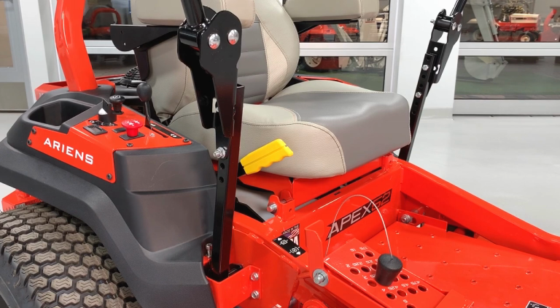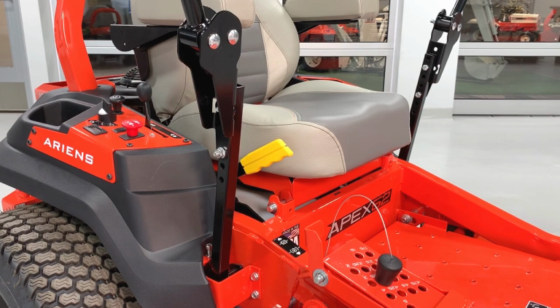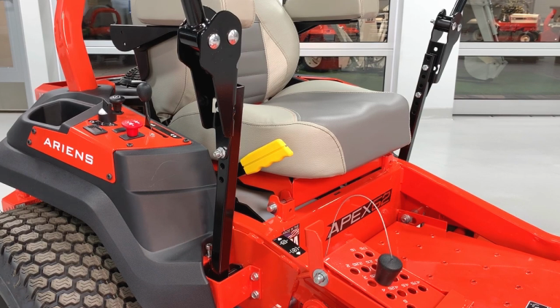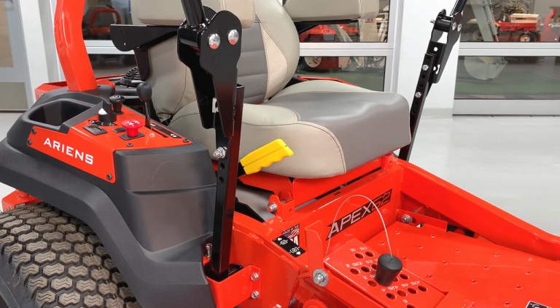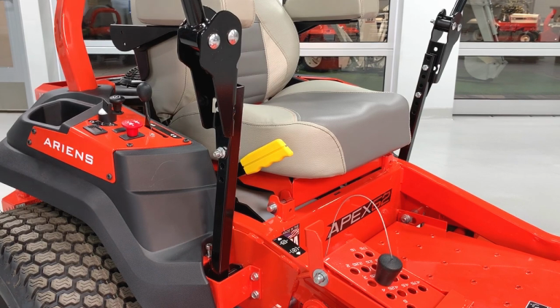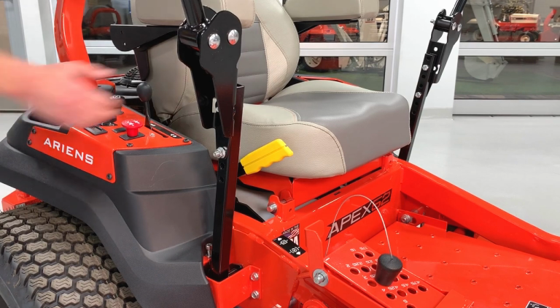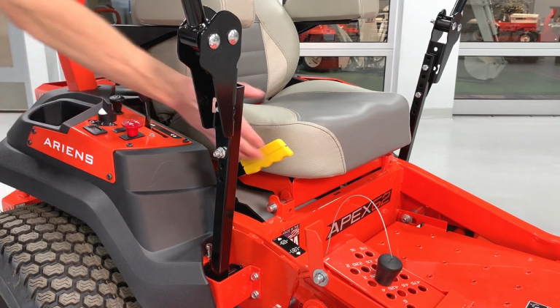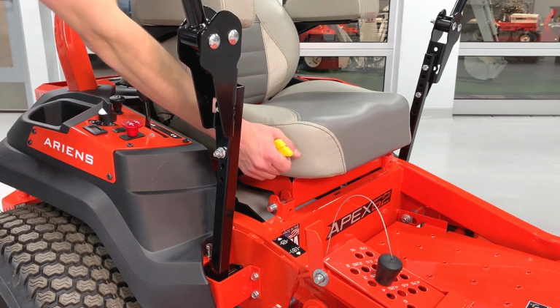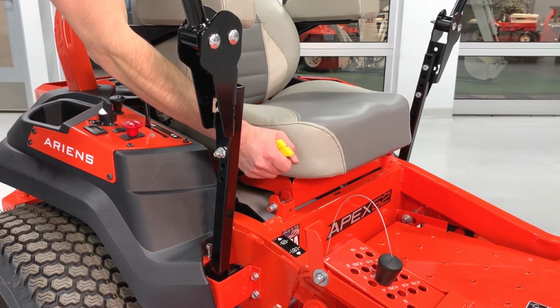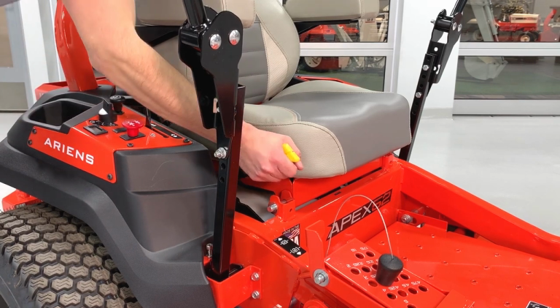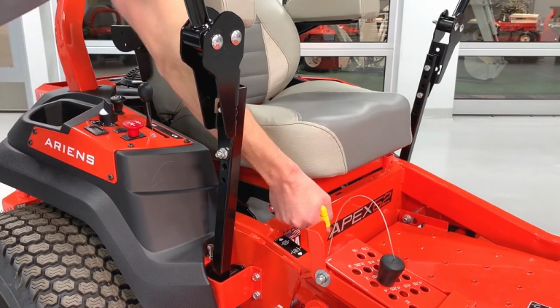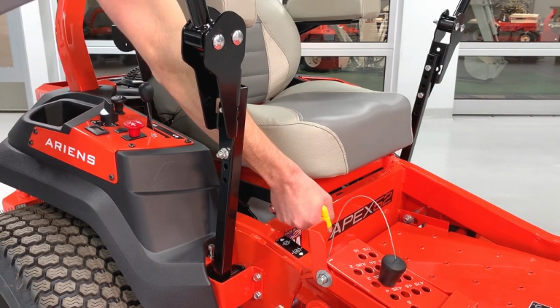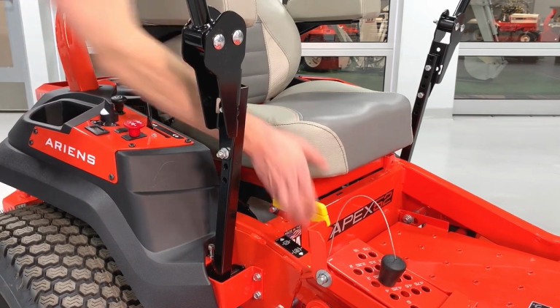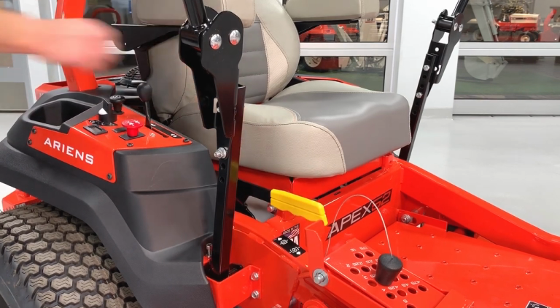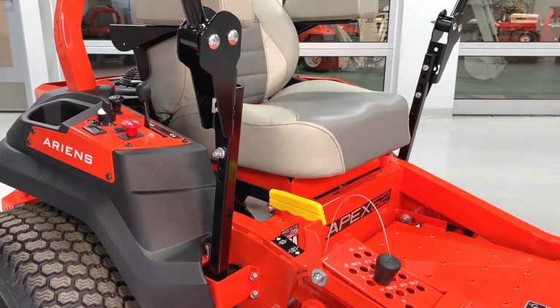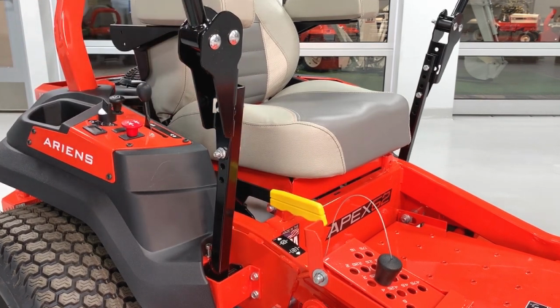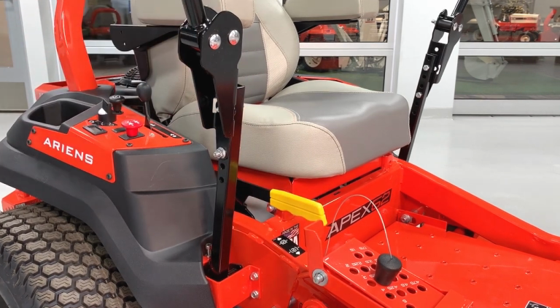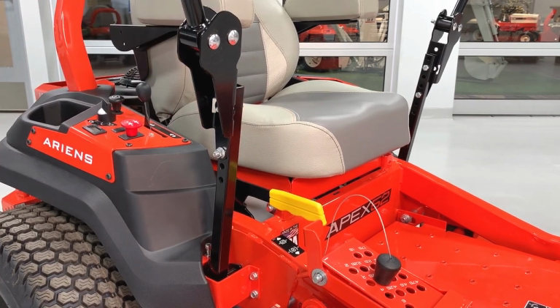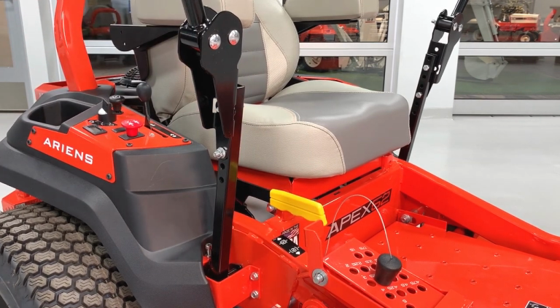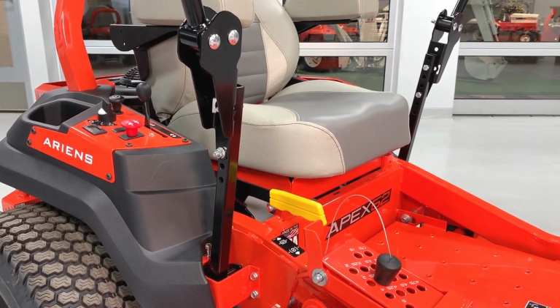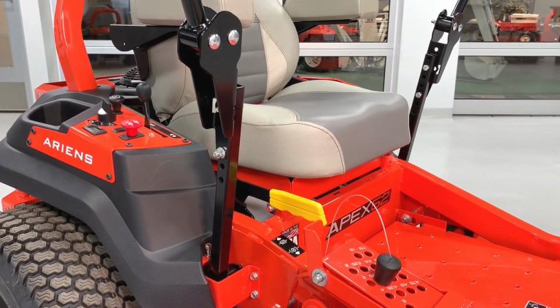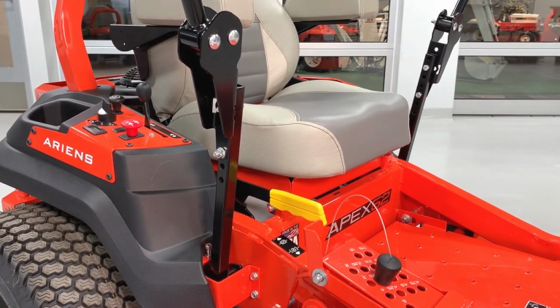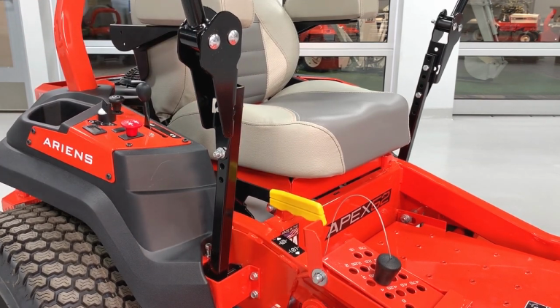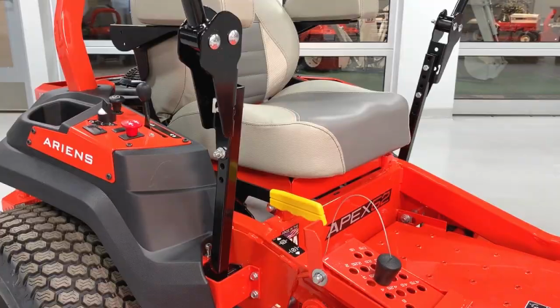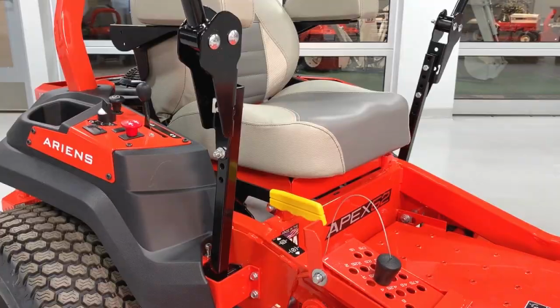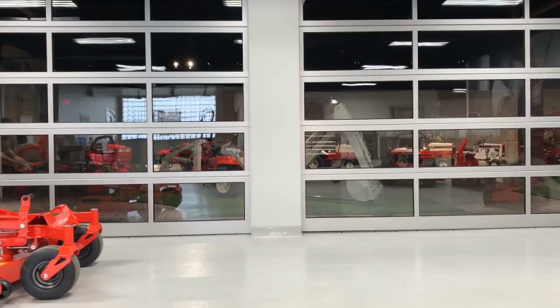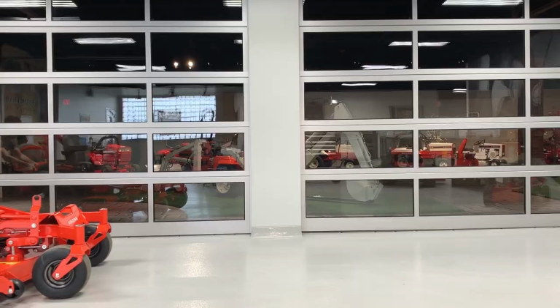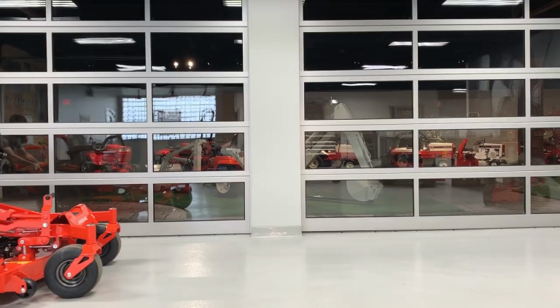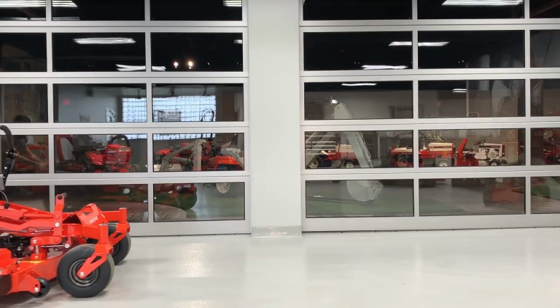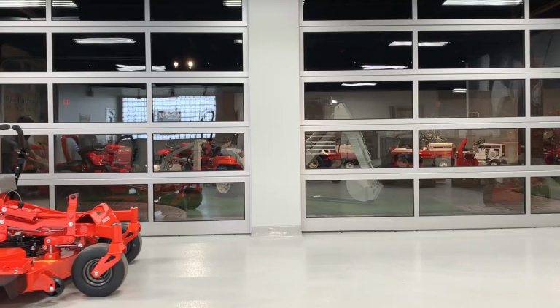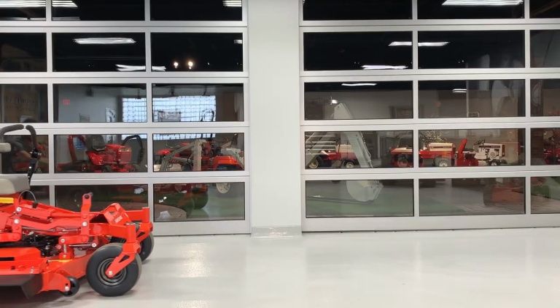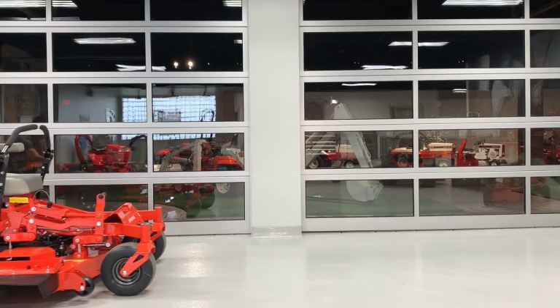Now release the parking brake. The unit can now be pushed.